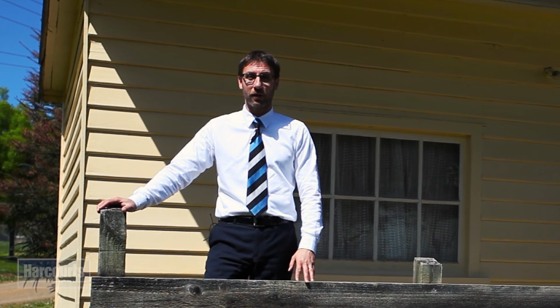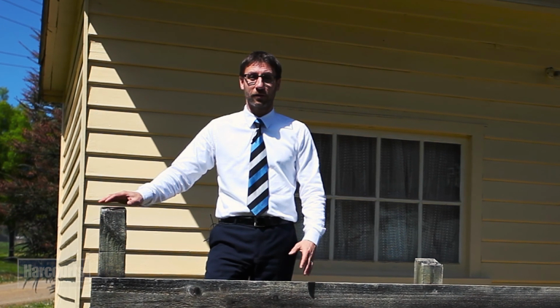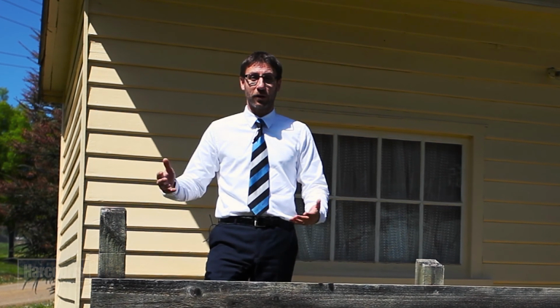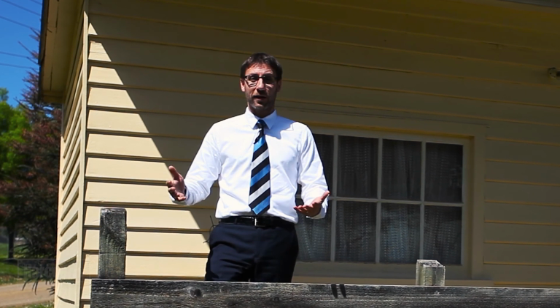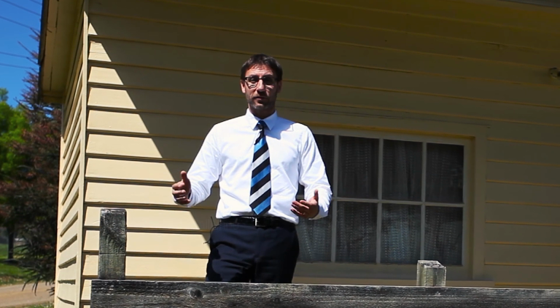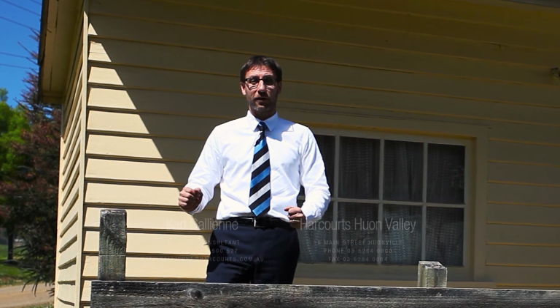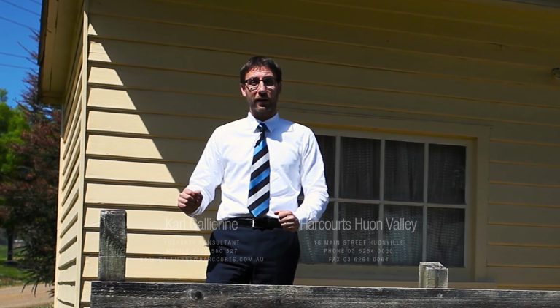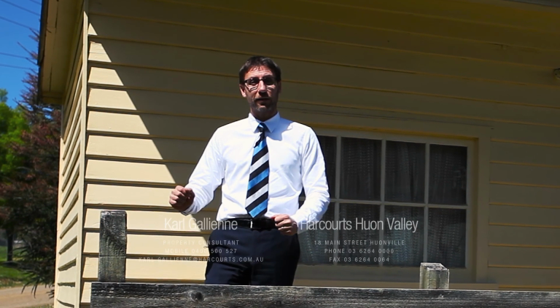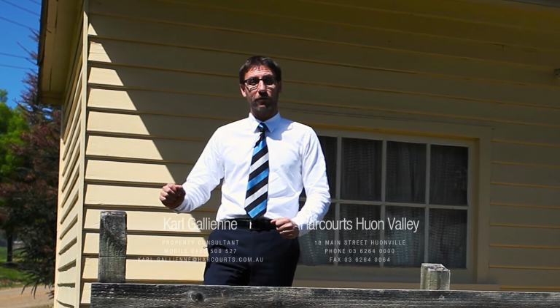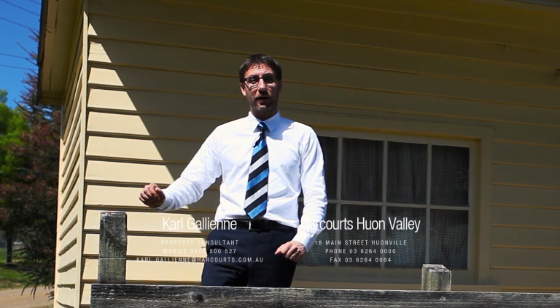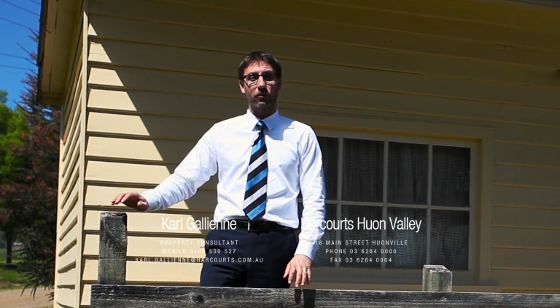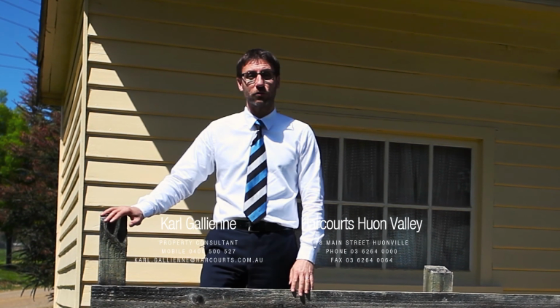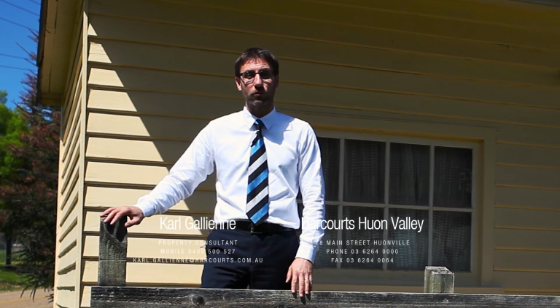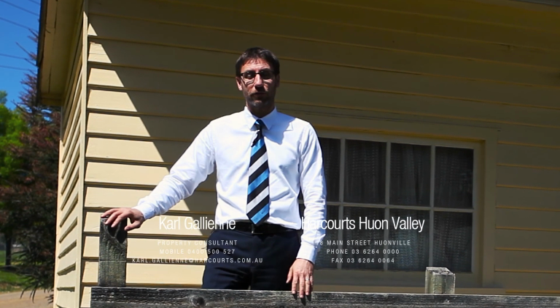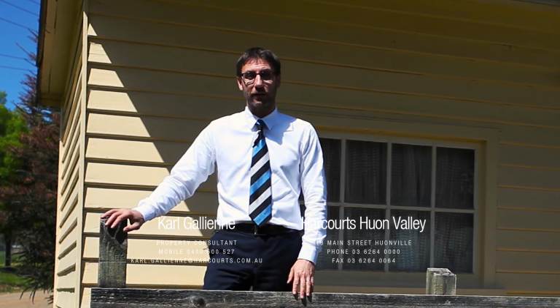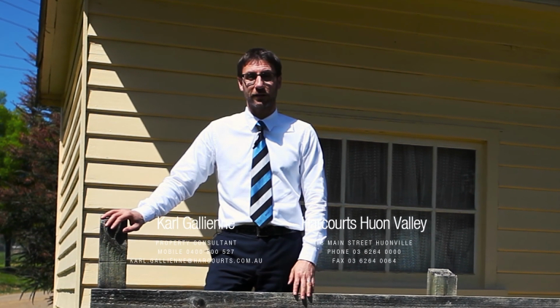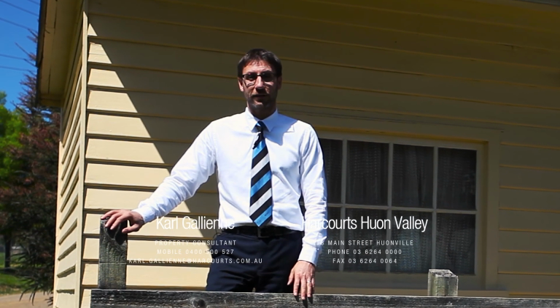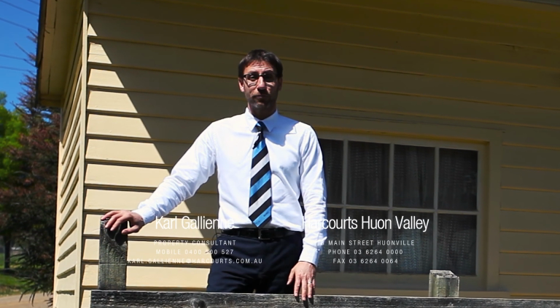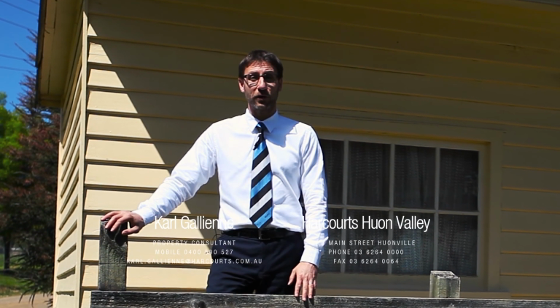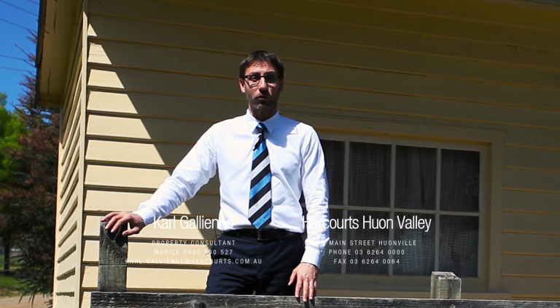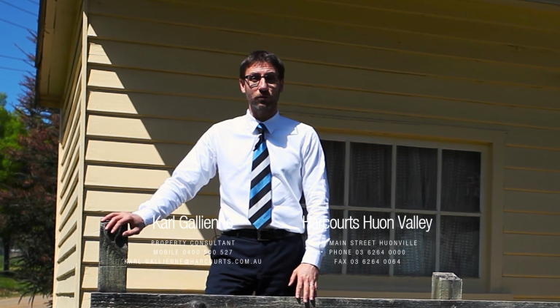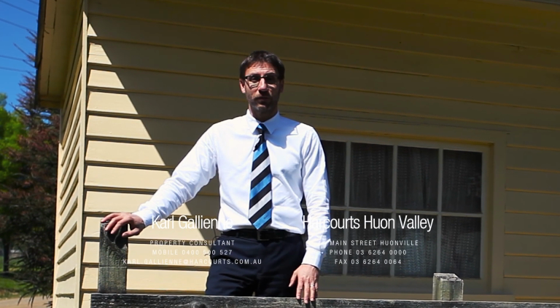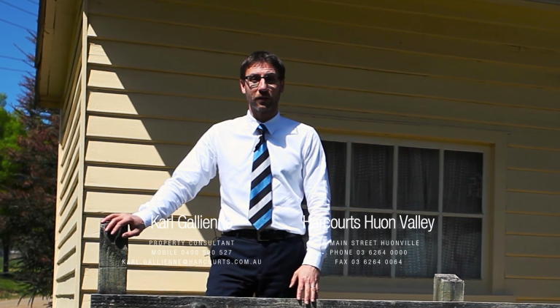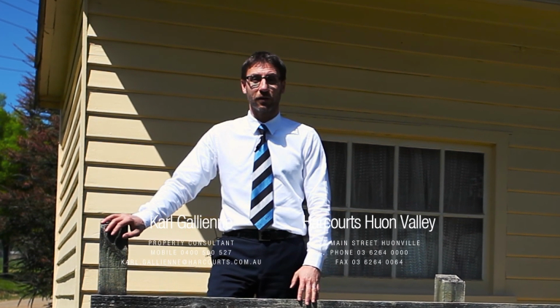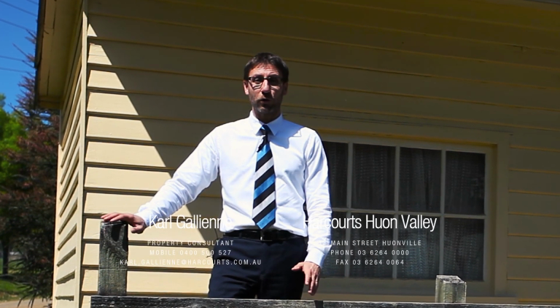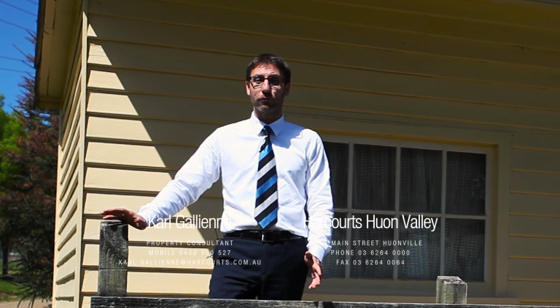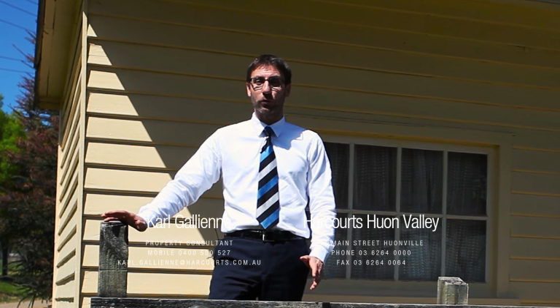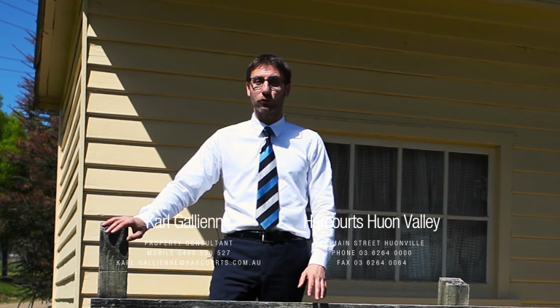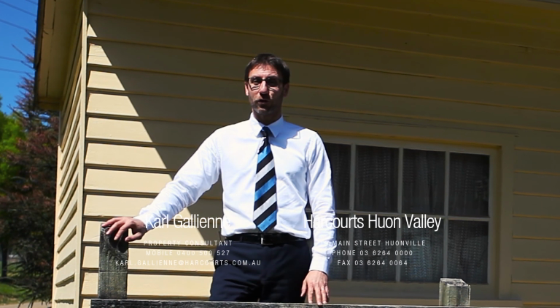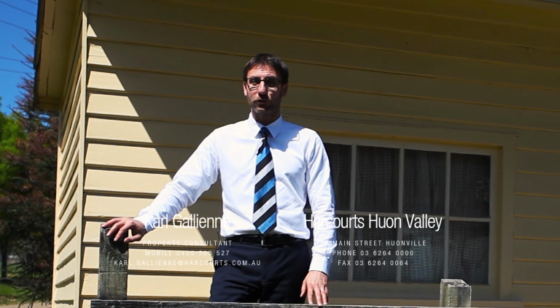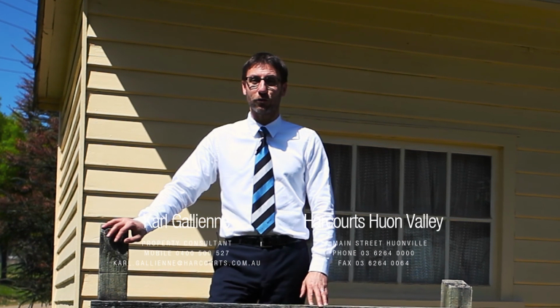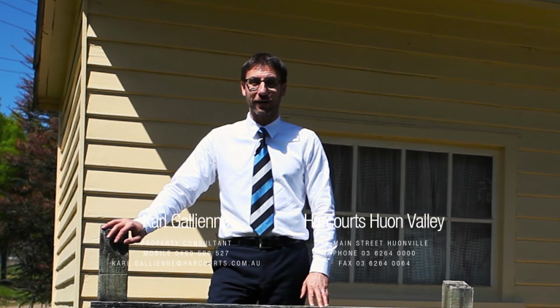My name is Karl Gallienne of Harcourts Huon Valley. Give me a call — I'm looking forward to showing you around.